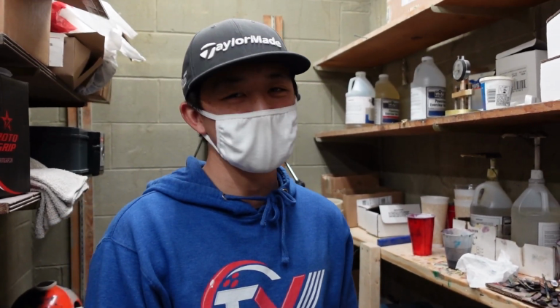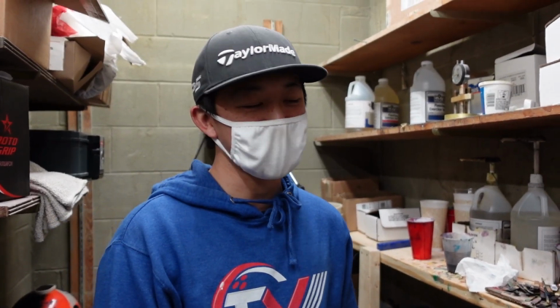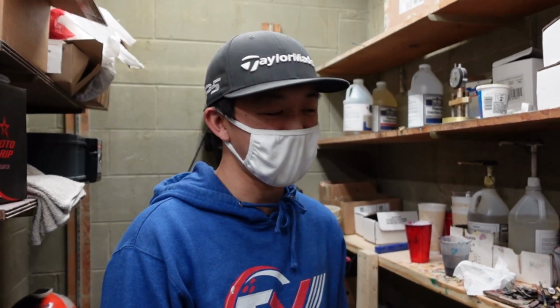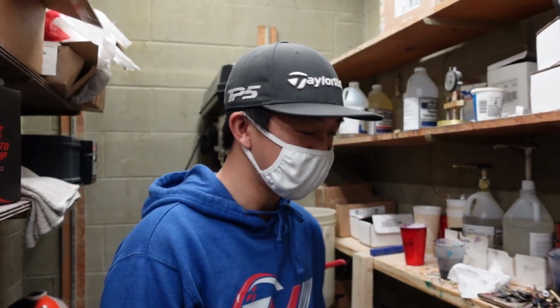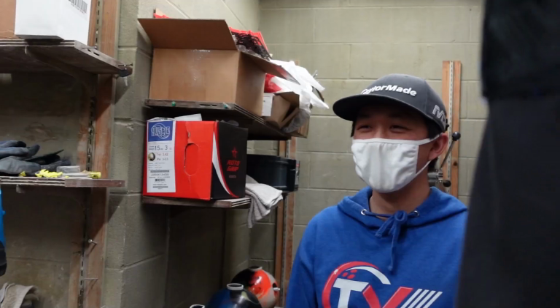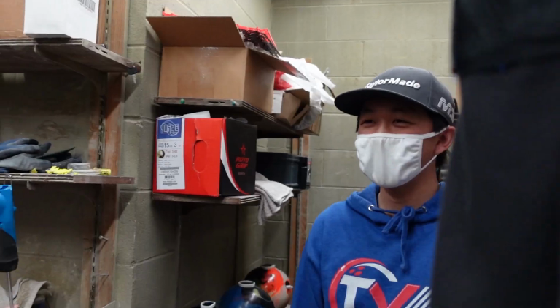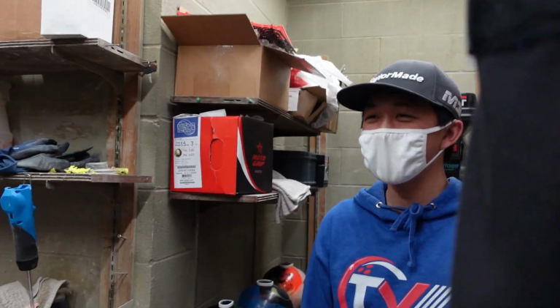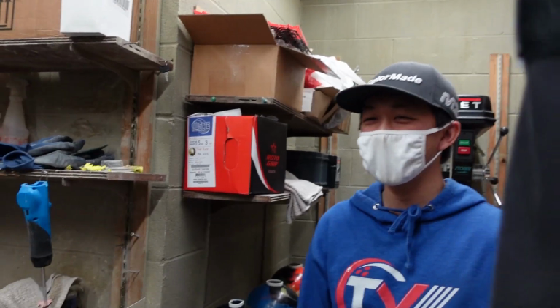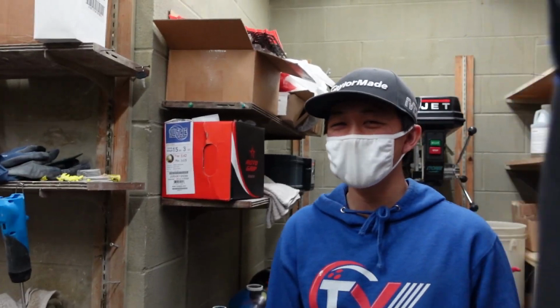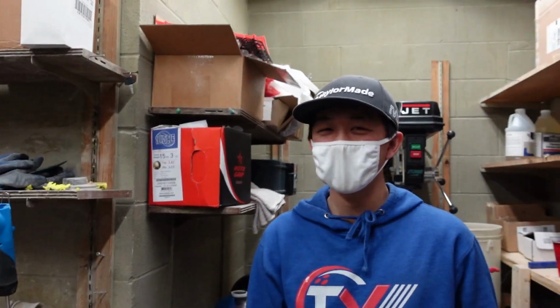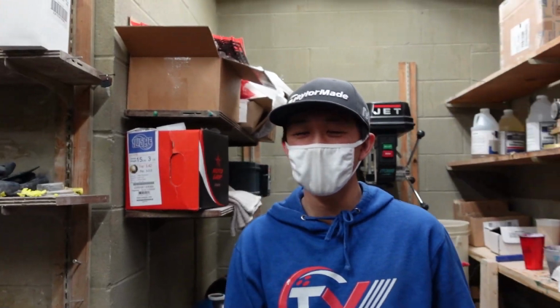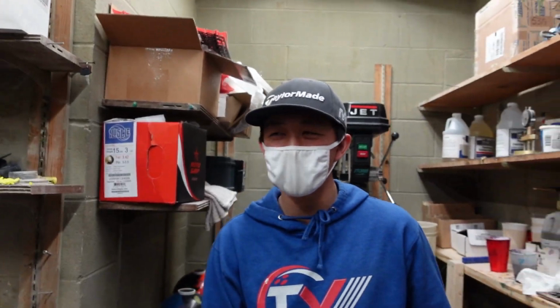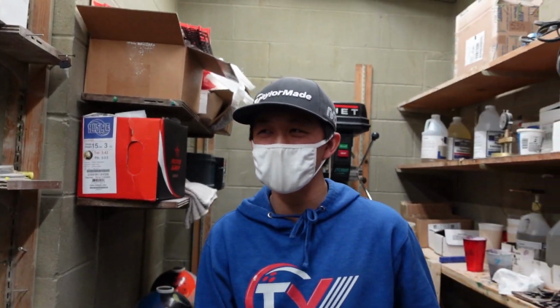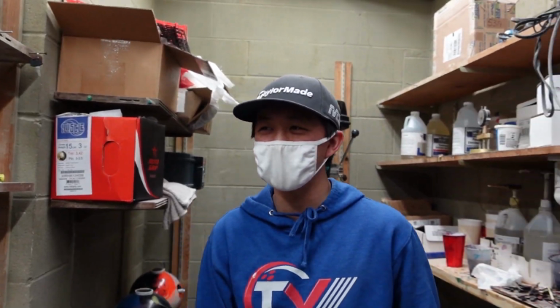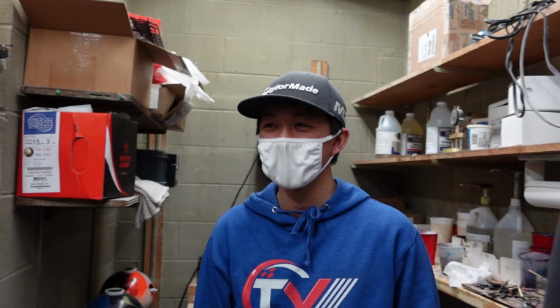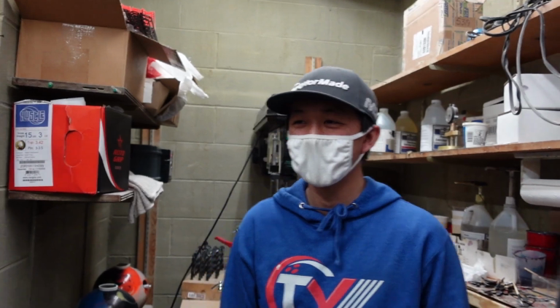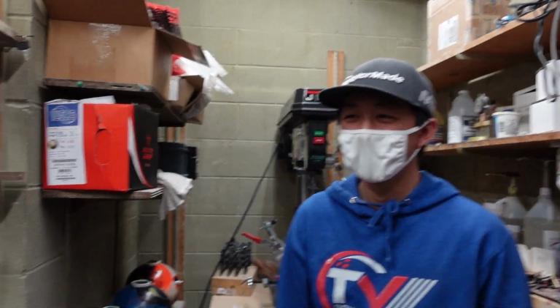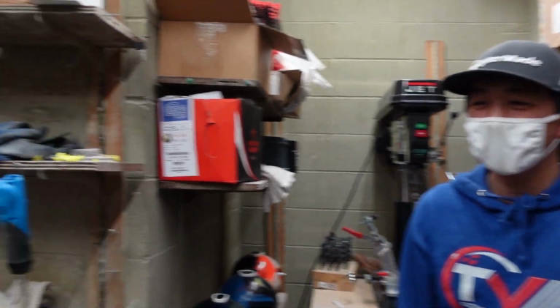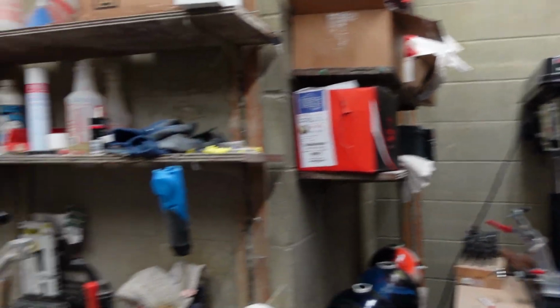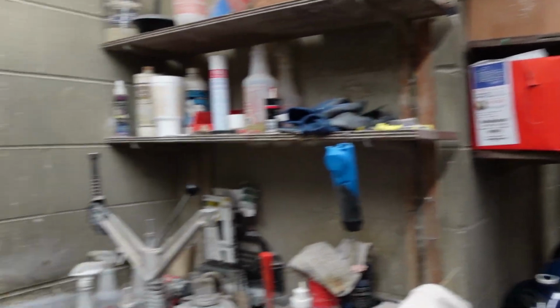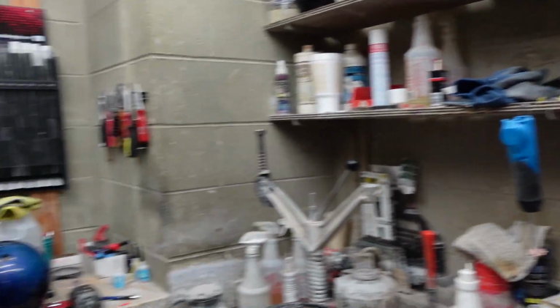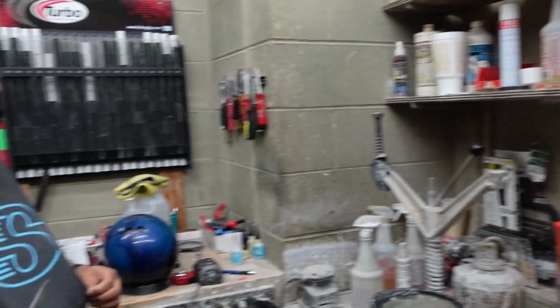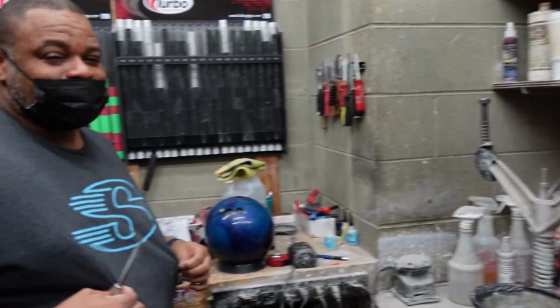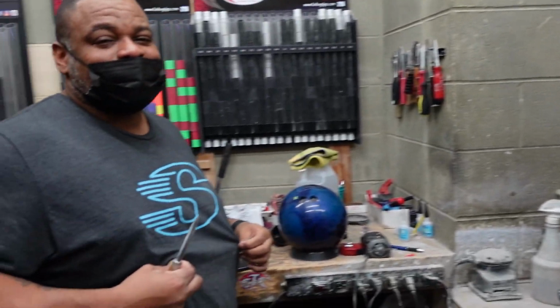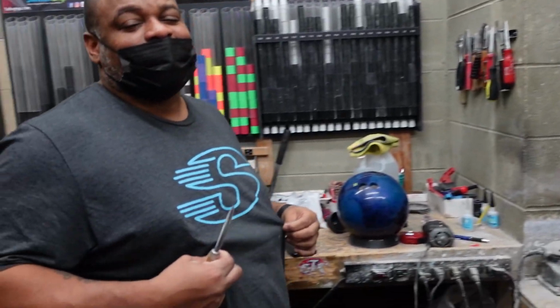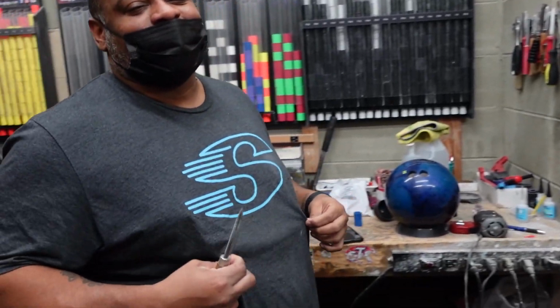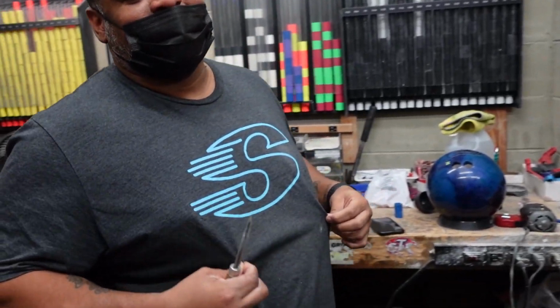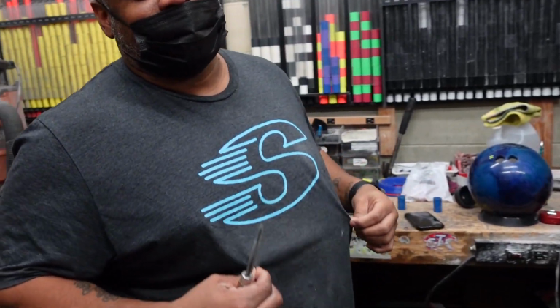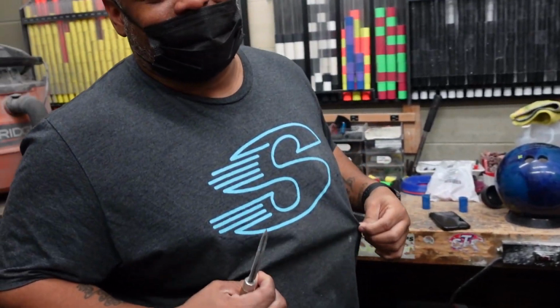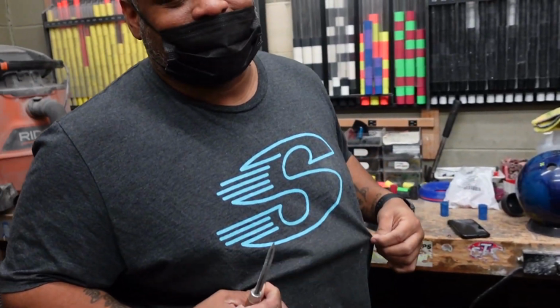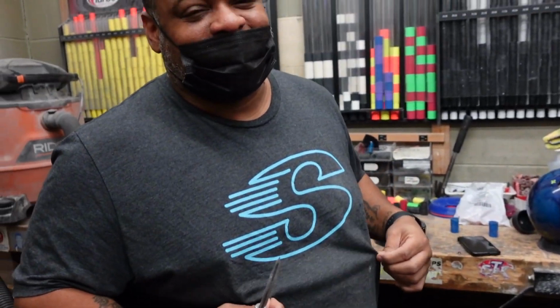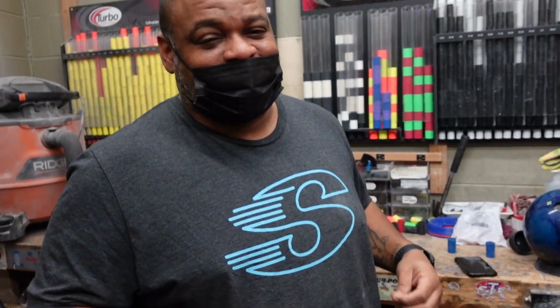And that's it. That's the official TV Bowling Supply — all about the S, baby.